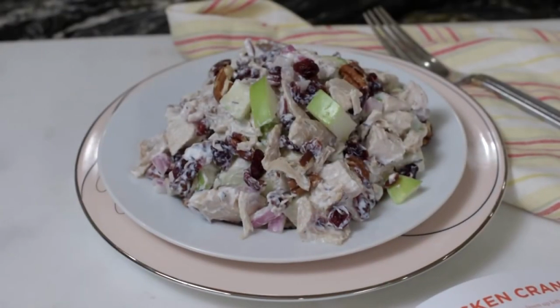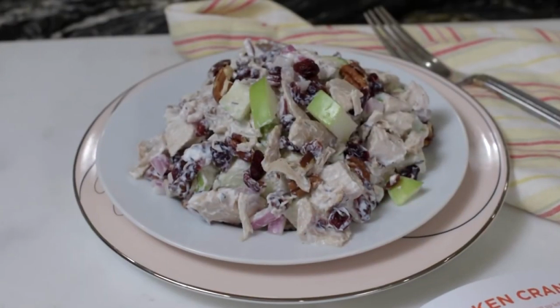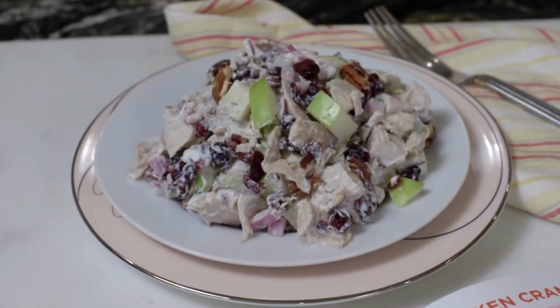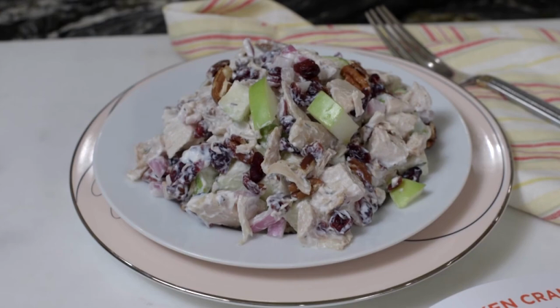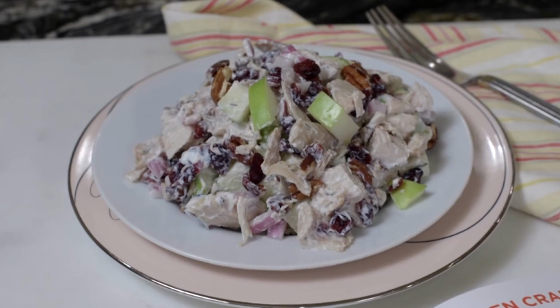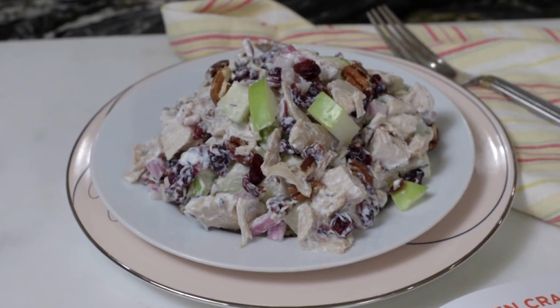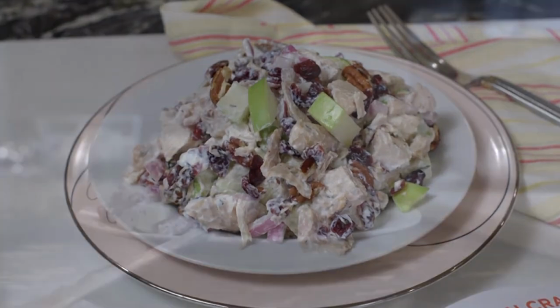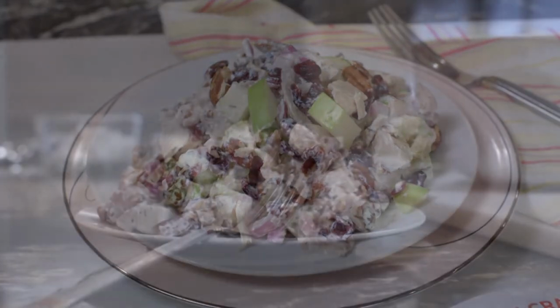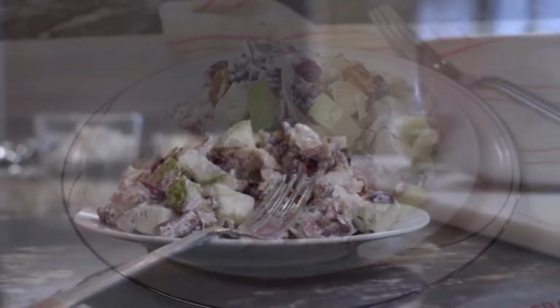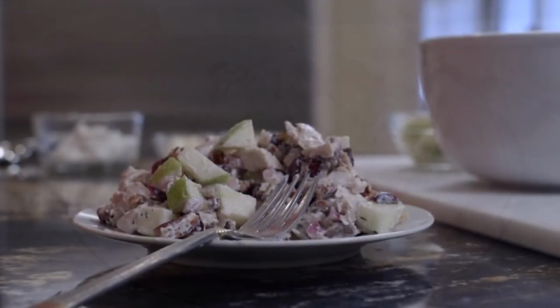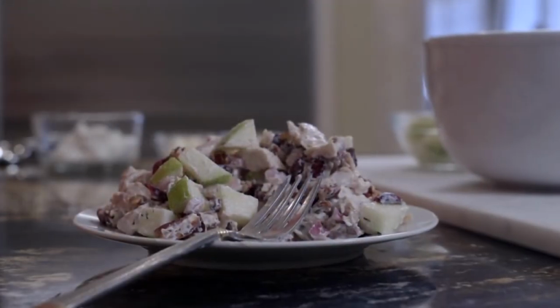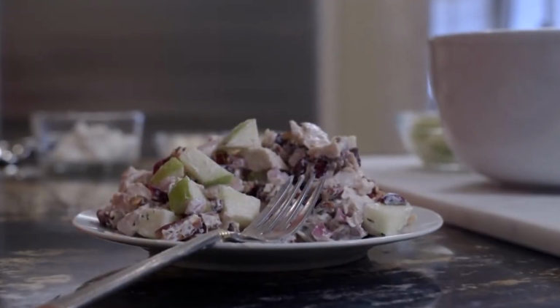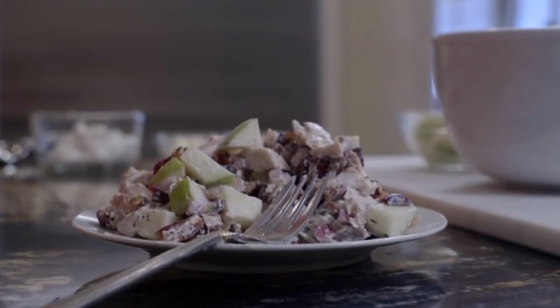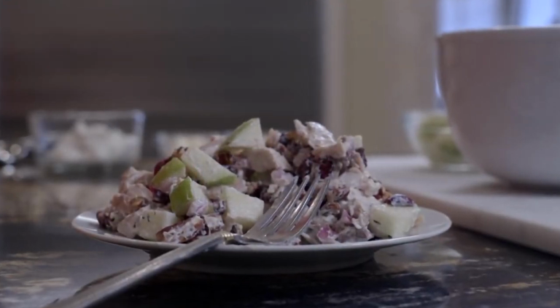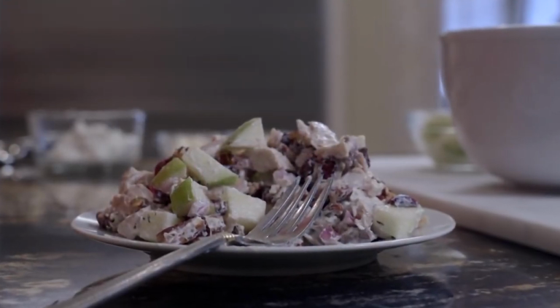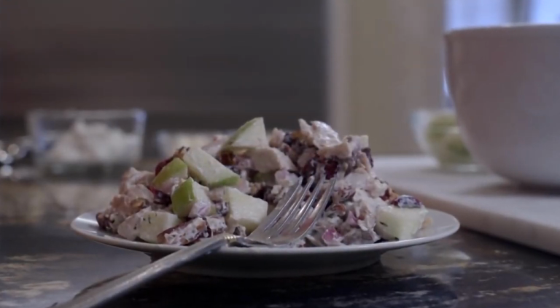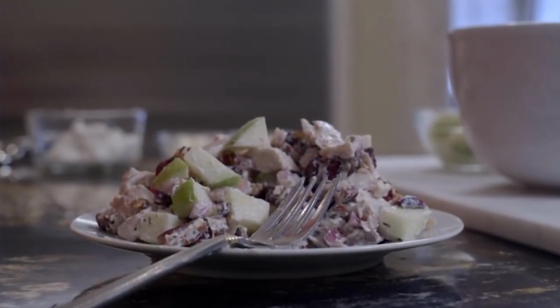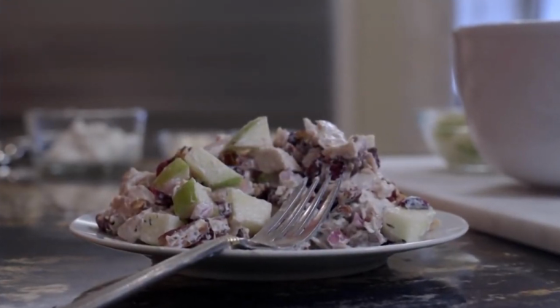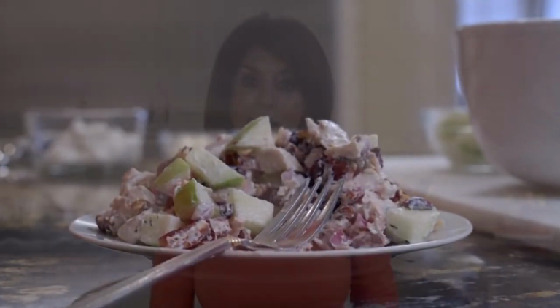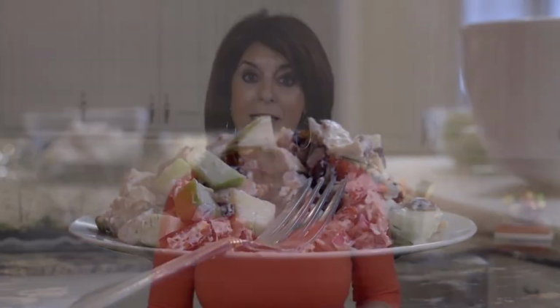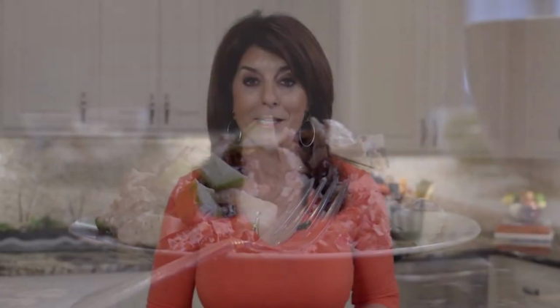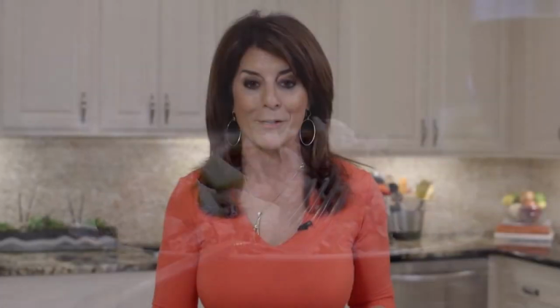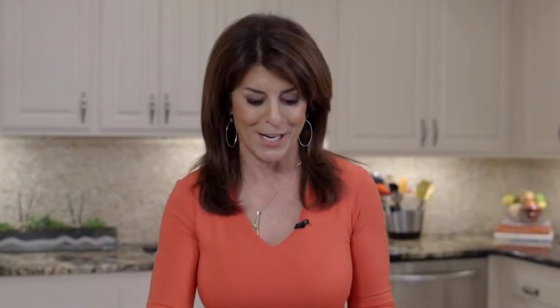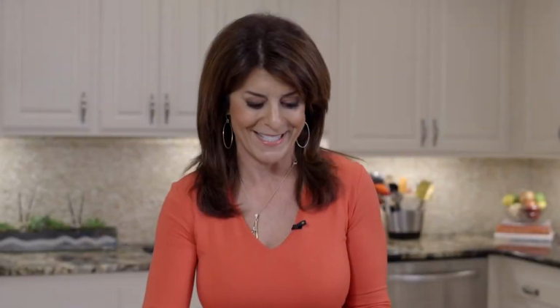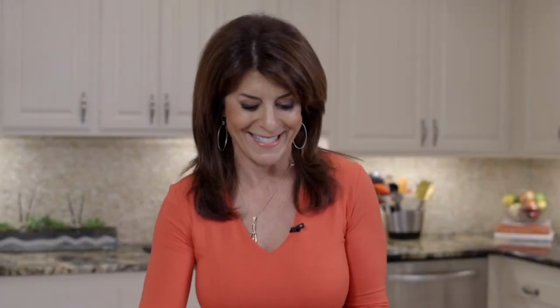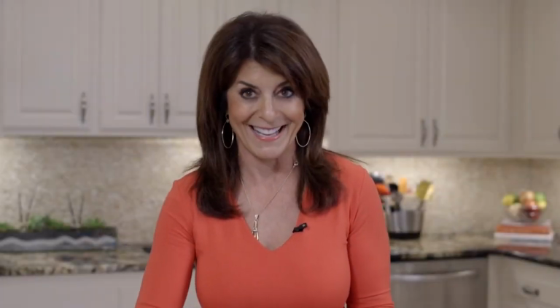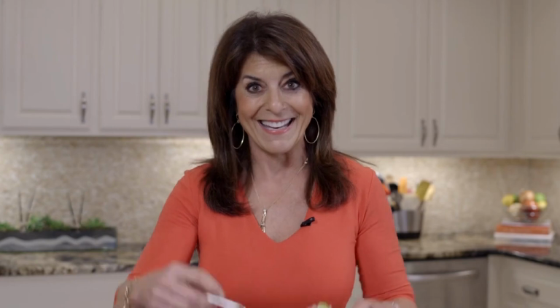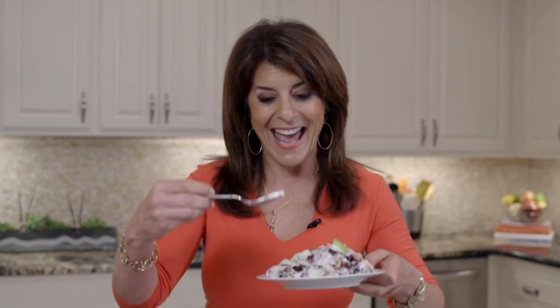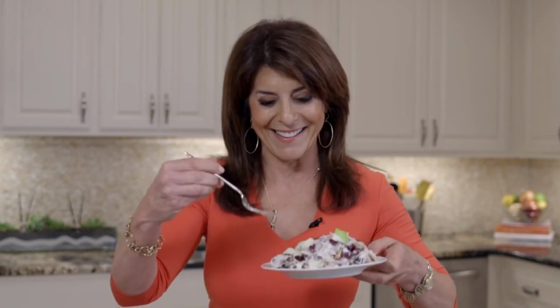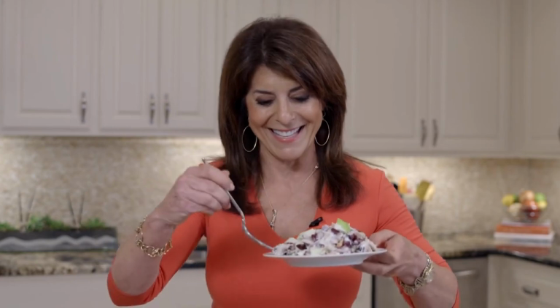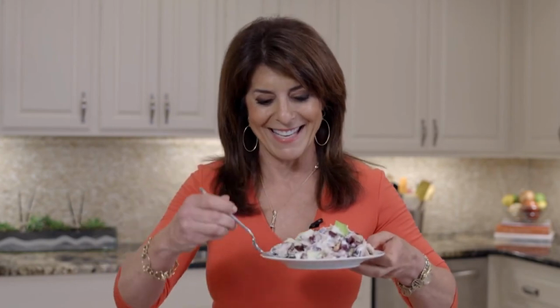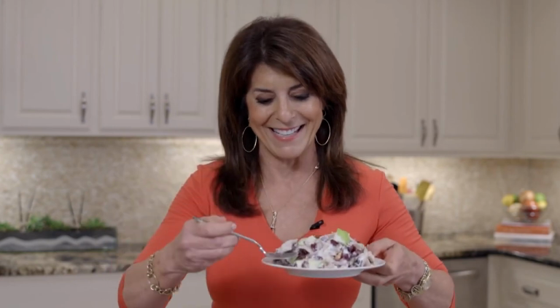Remember, everybody's condition is different, so you always want to check with your doctor before you make any dietary changes. Now, let's eat.